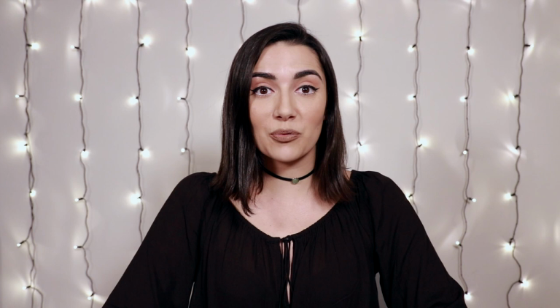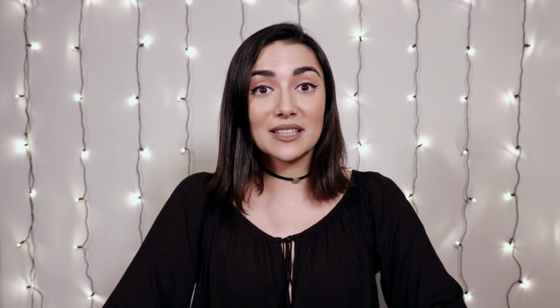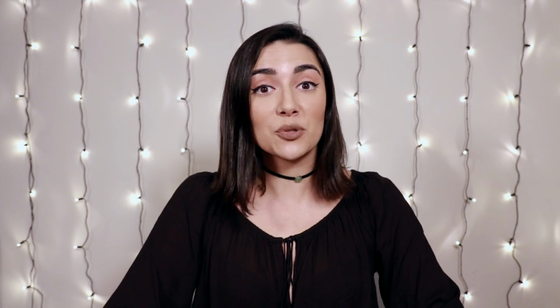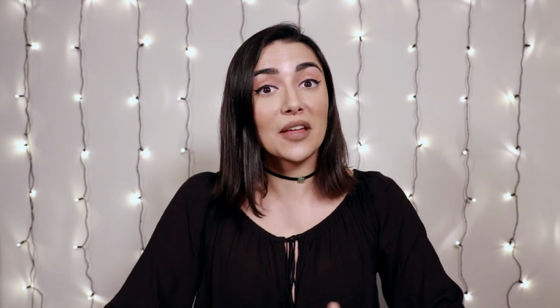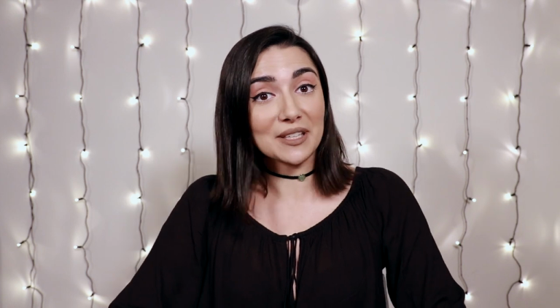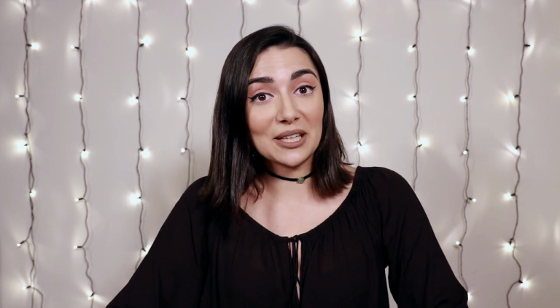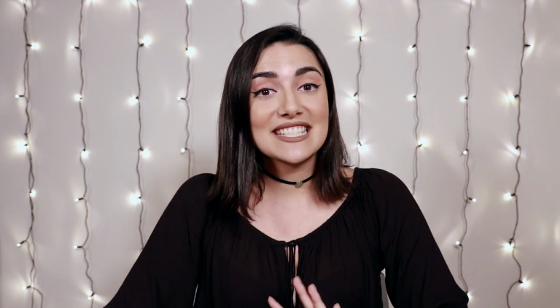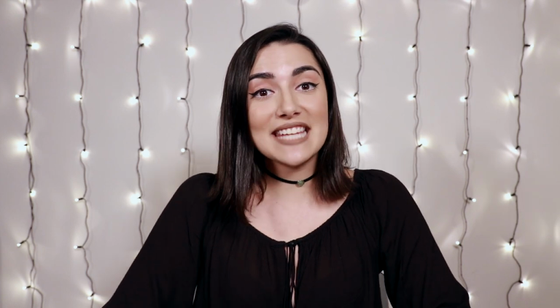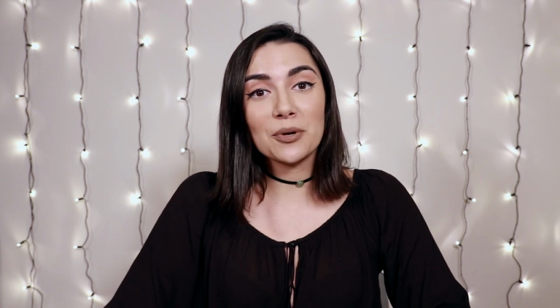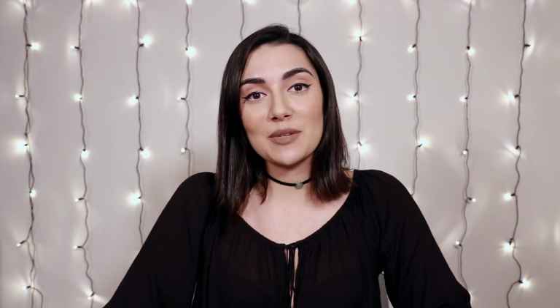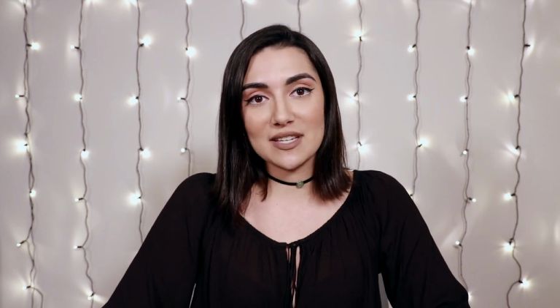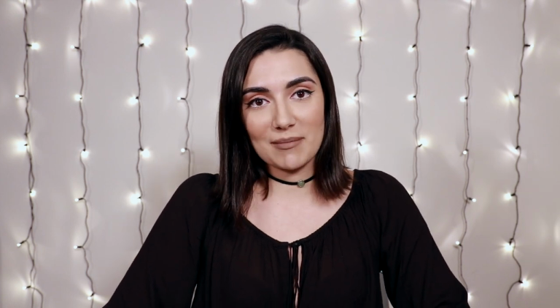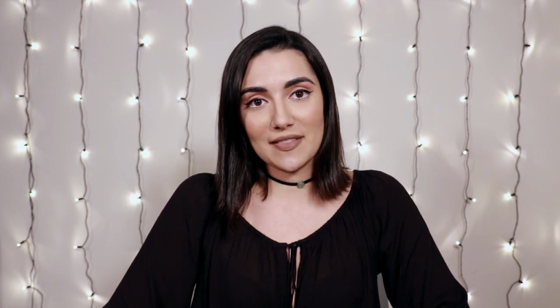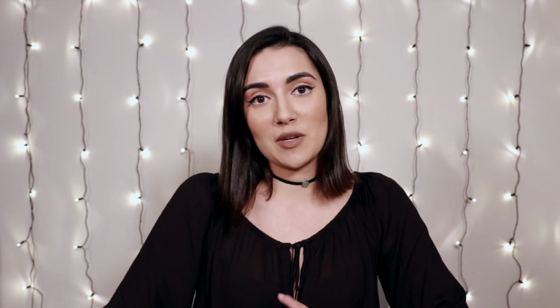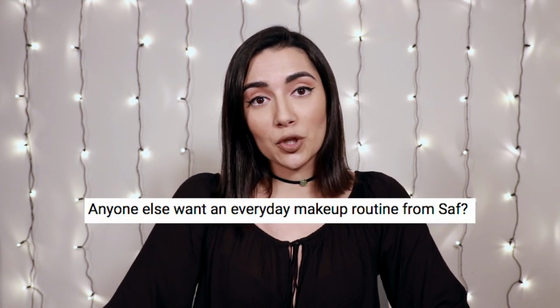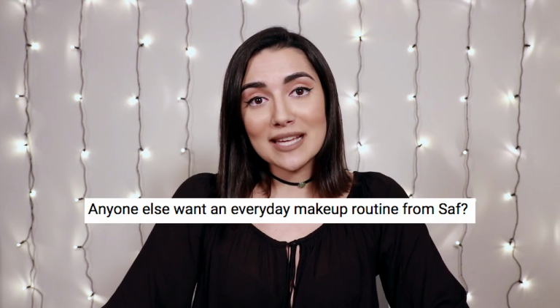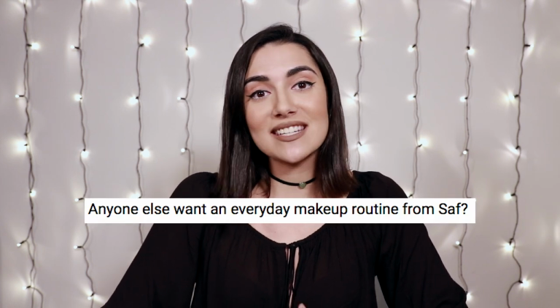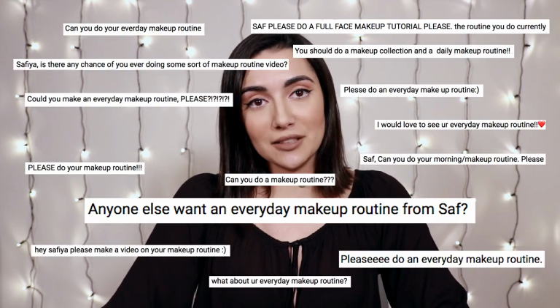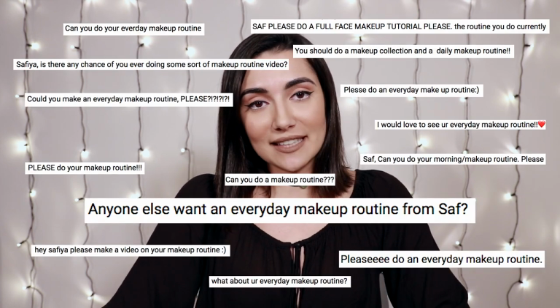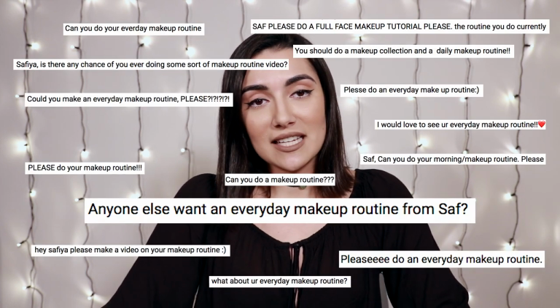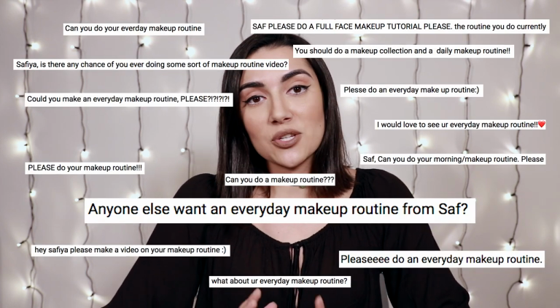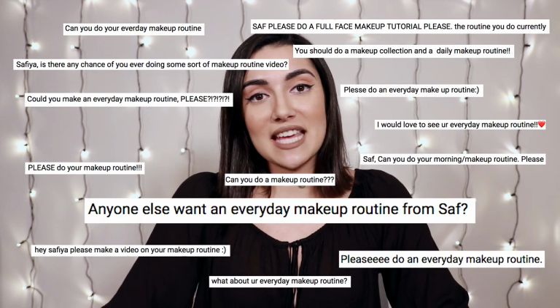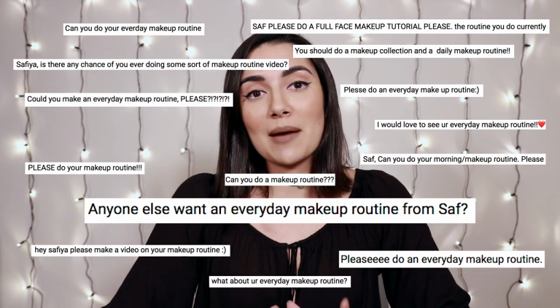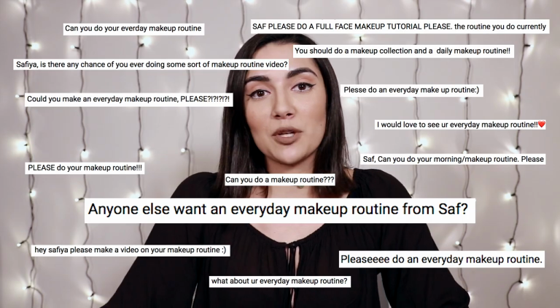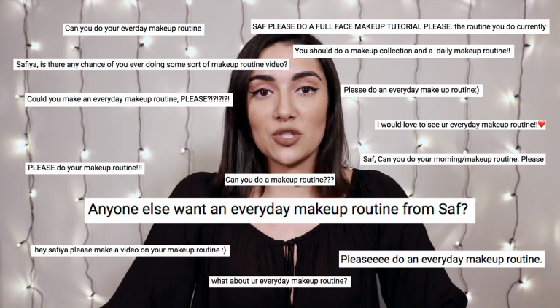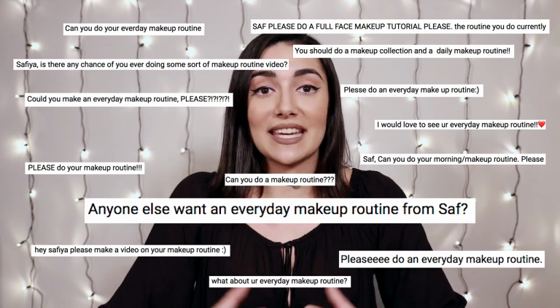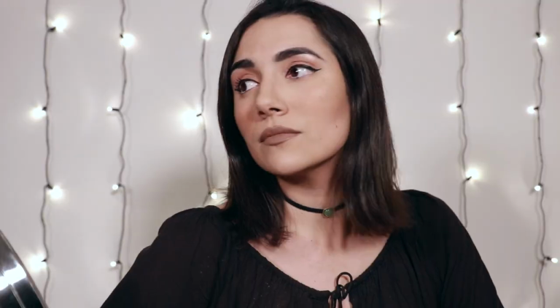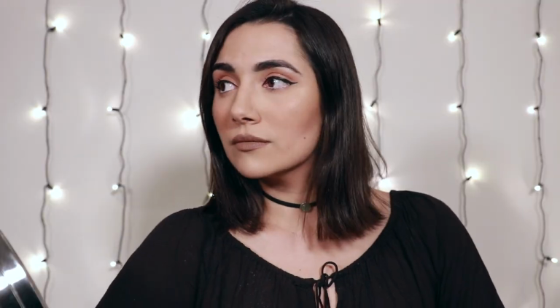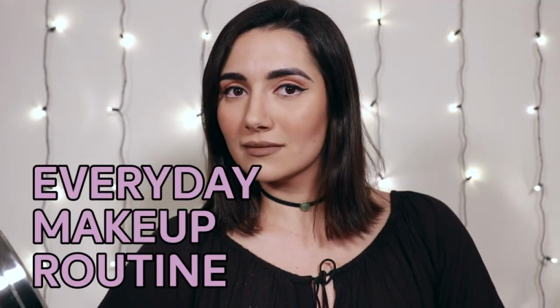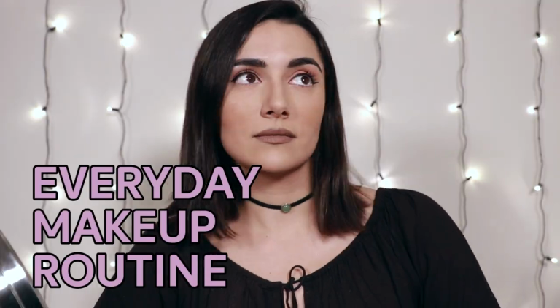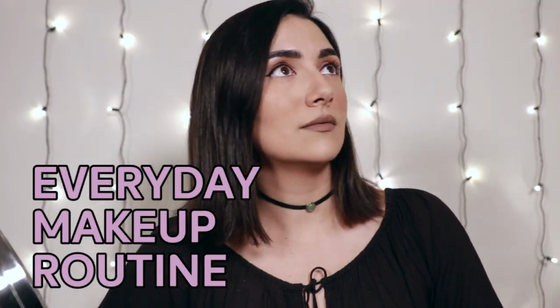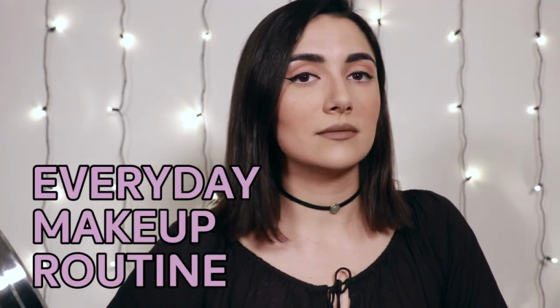and welcome to another video. Today we're going to be doing something that's been requested a lot, so today I'm going to be doing an everyday makeup routine.